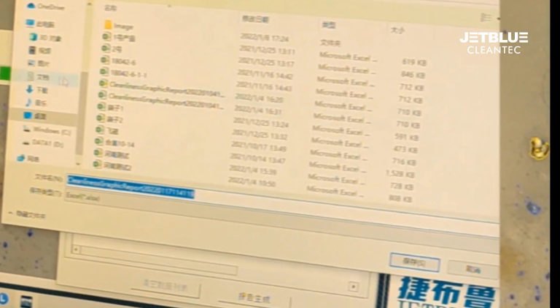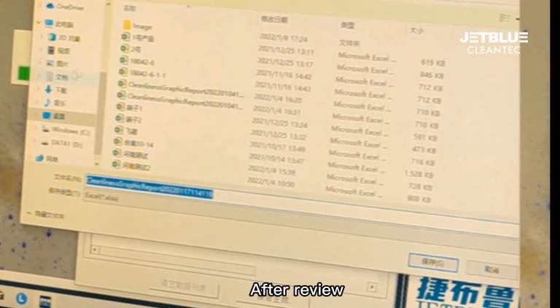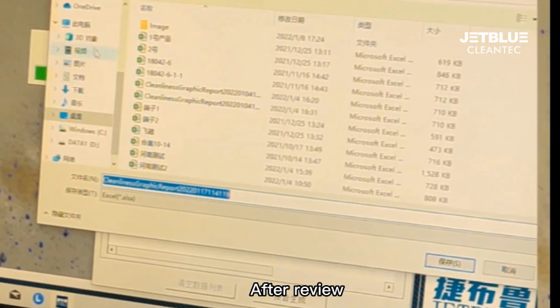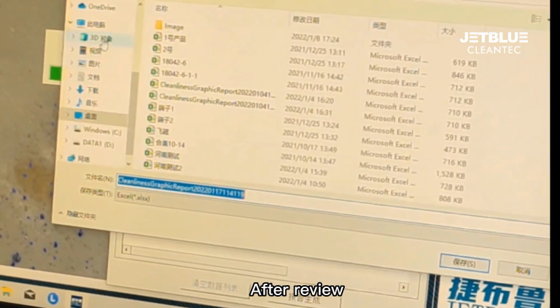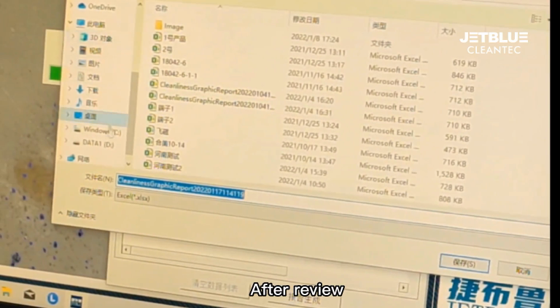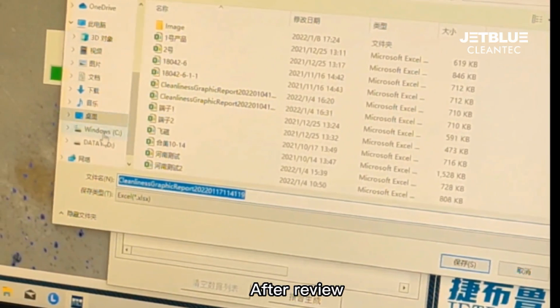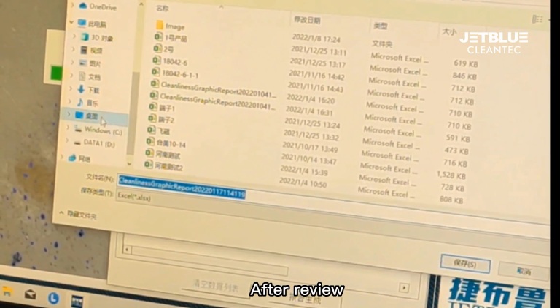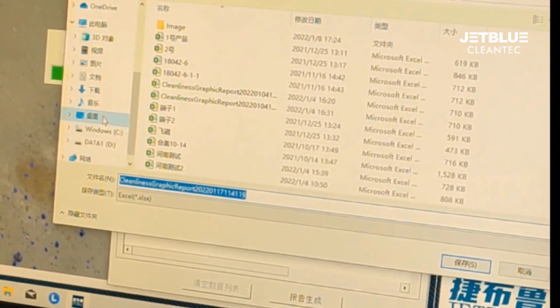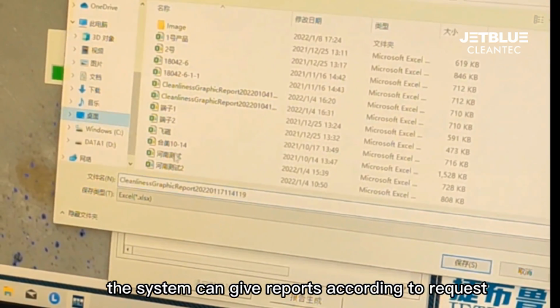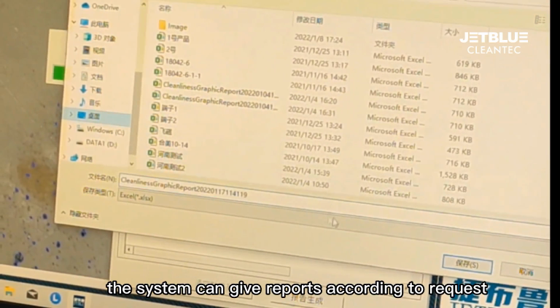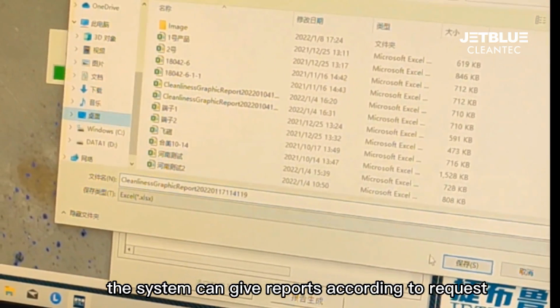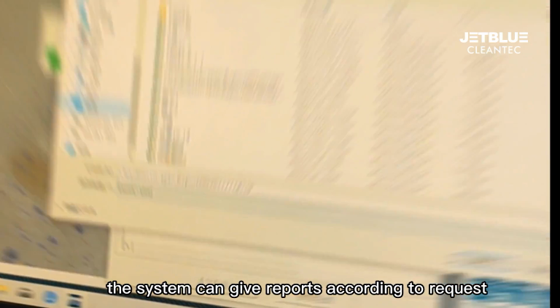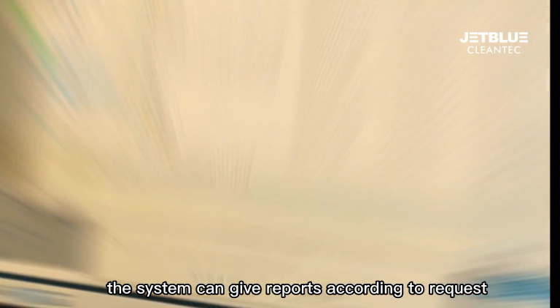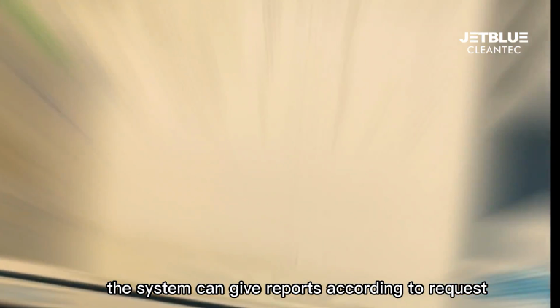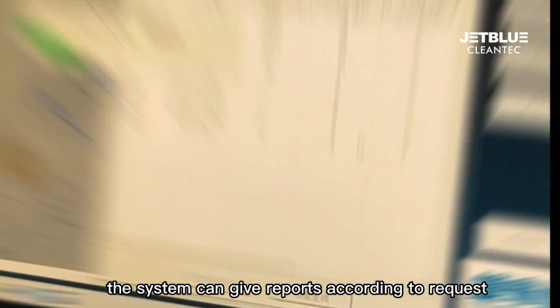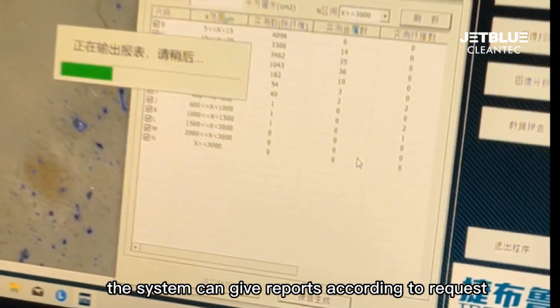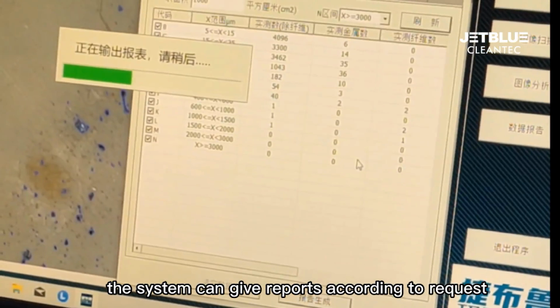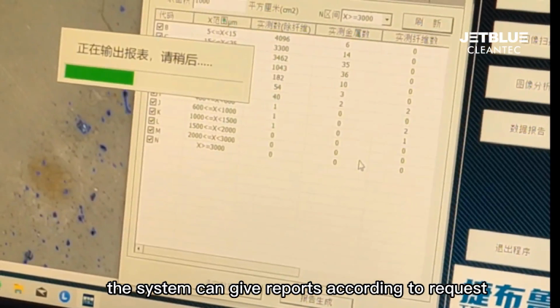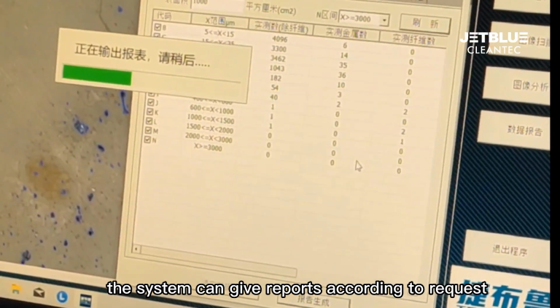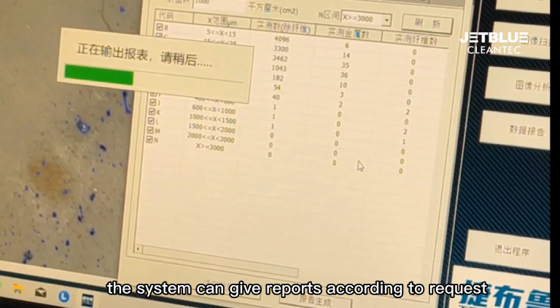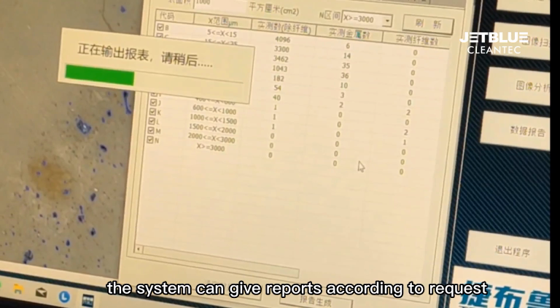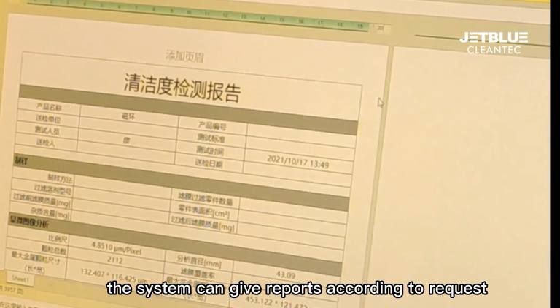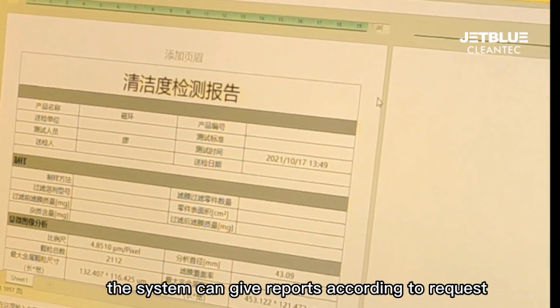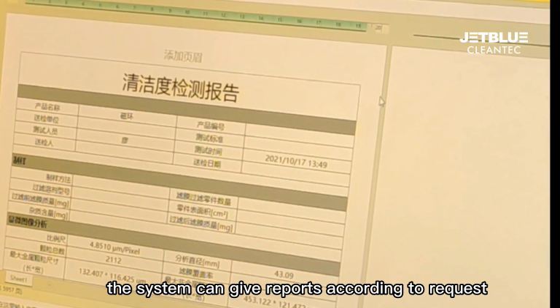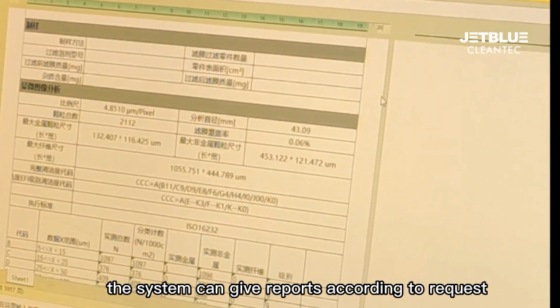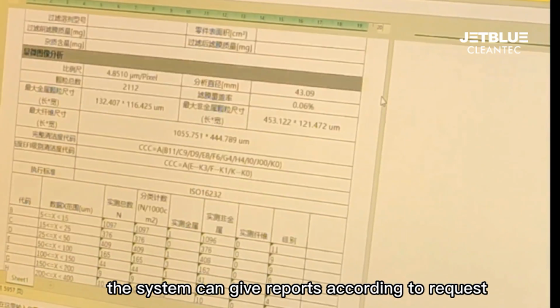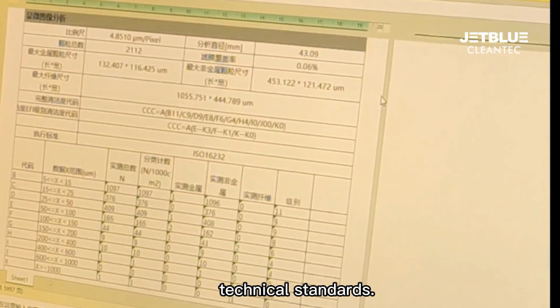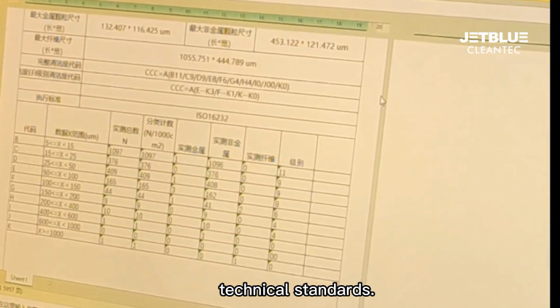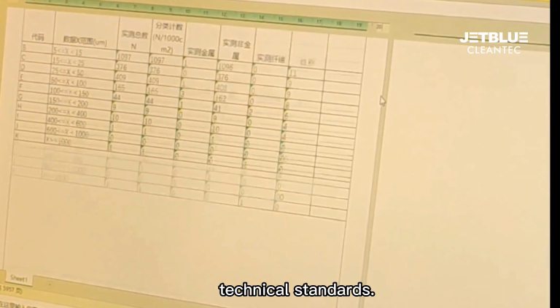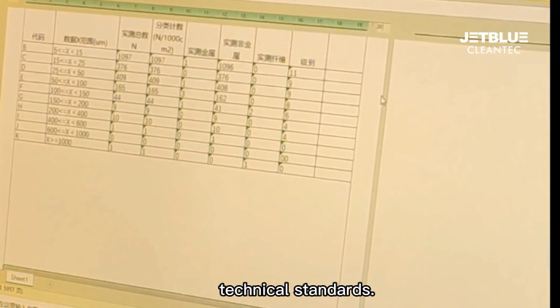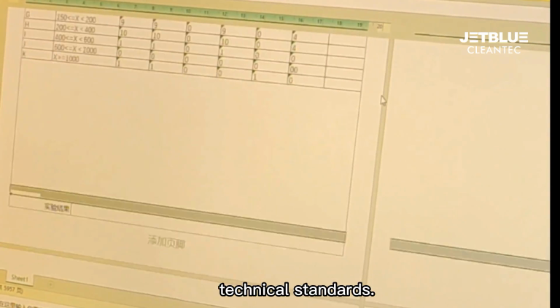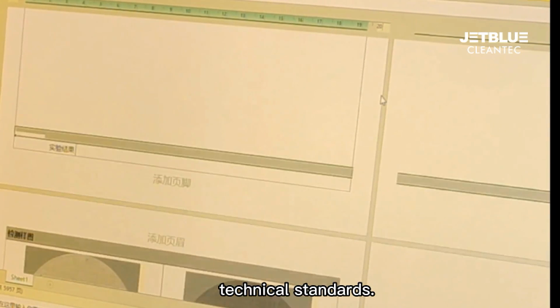After review, the system can generate reports according to the requested technical standards.